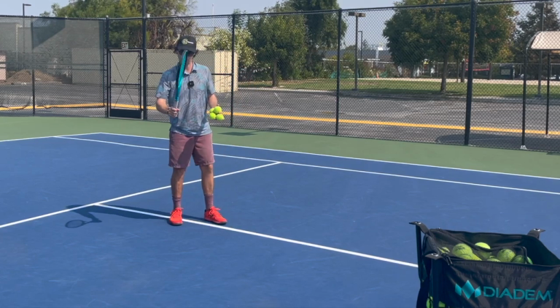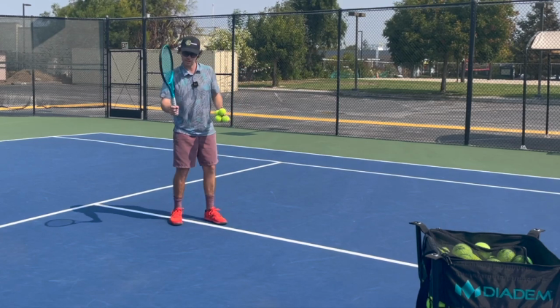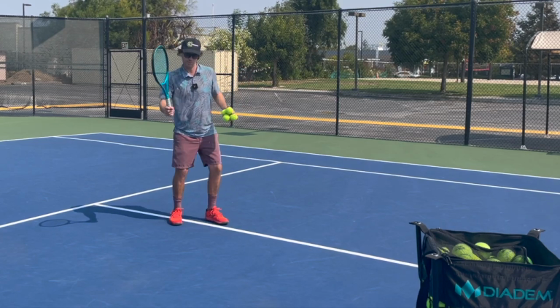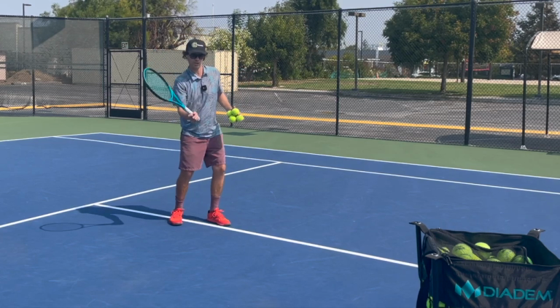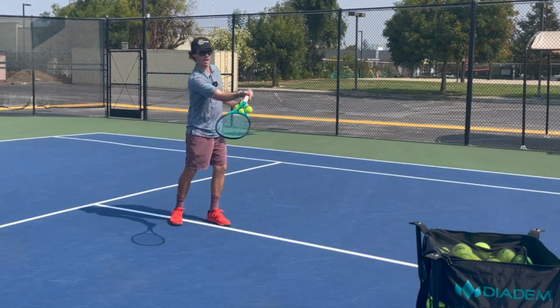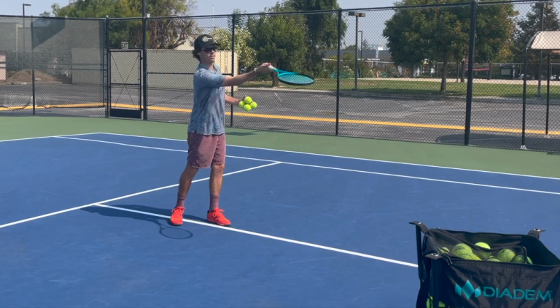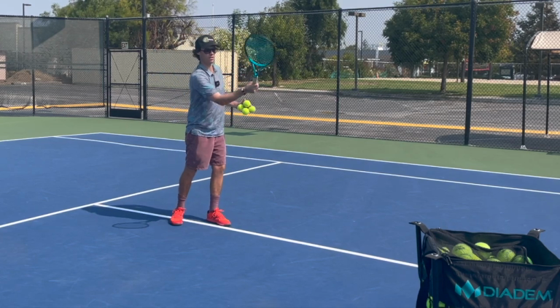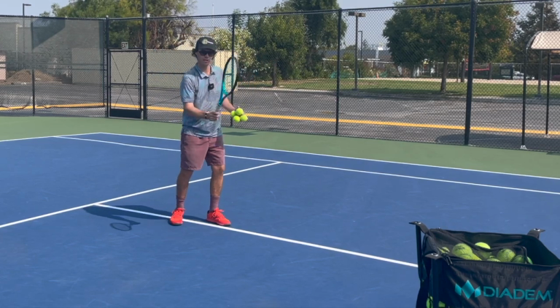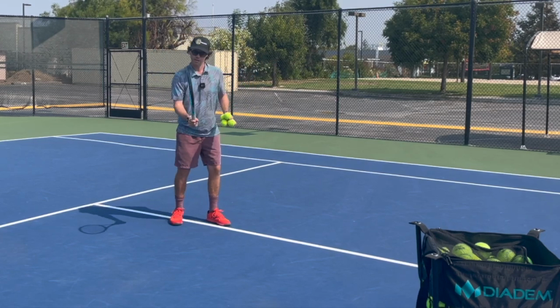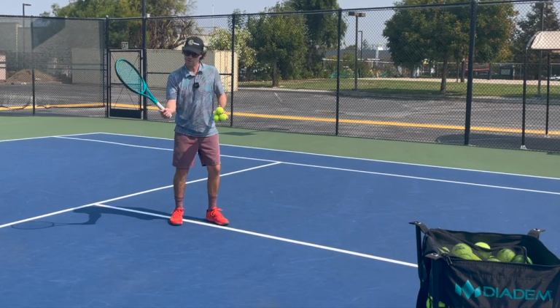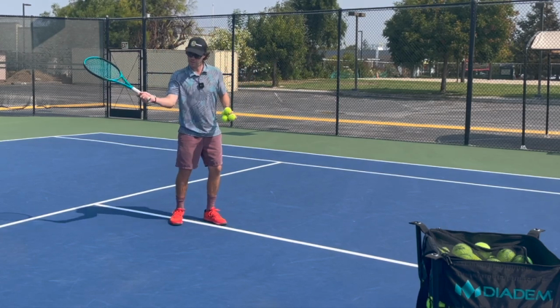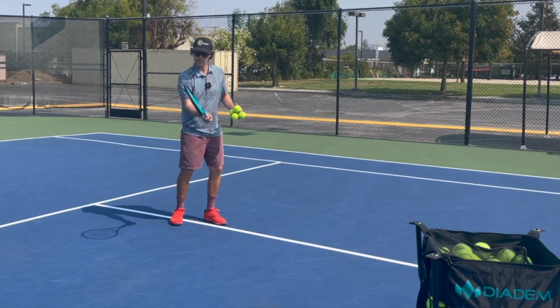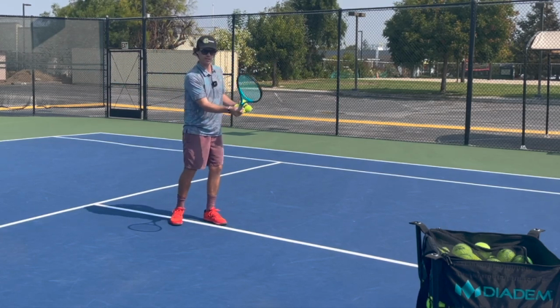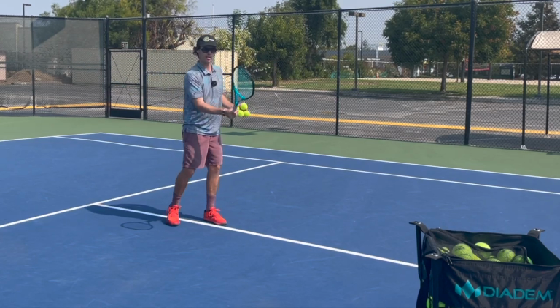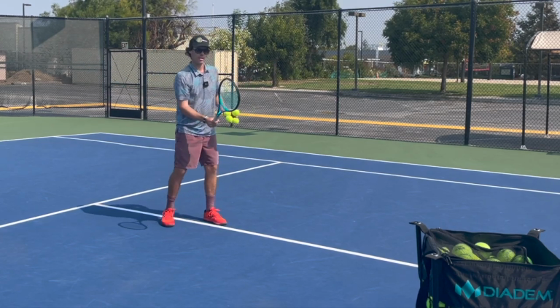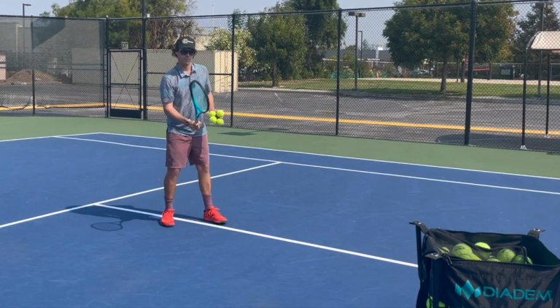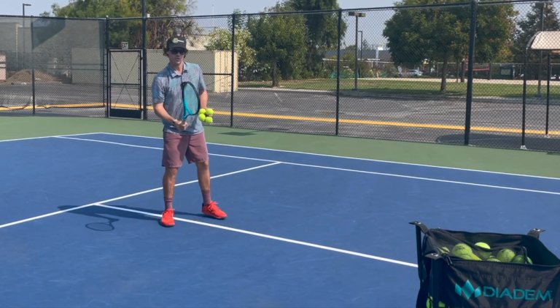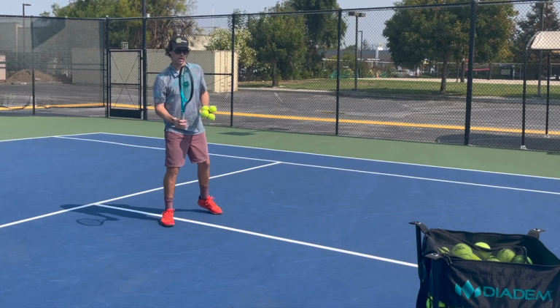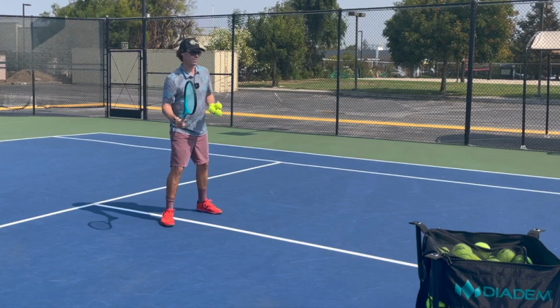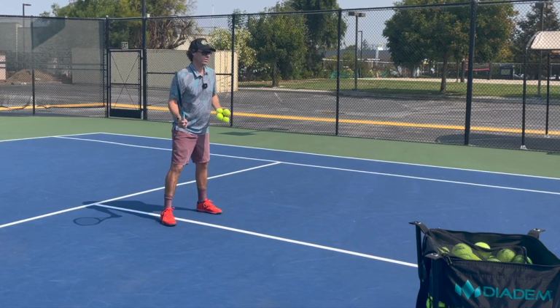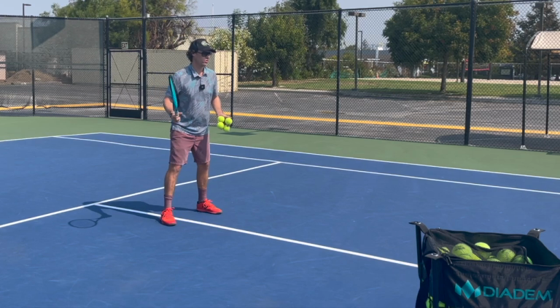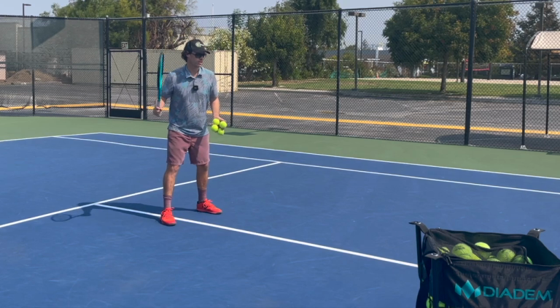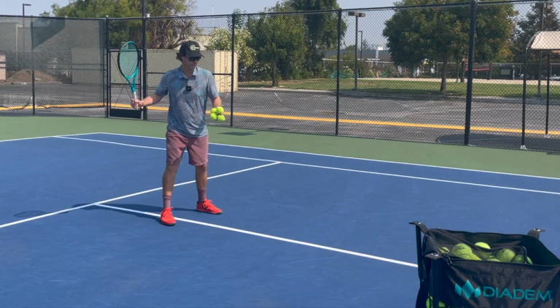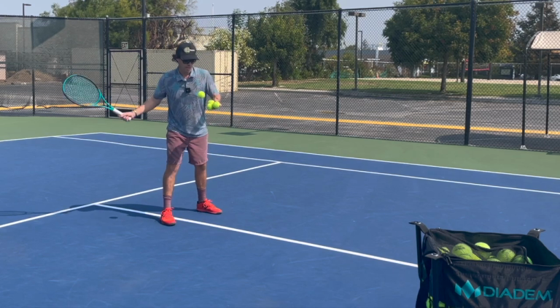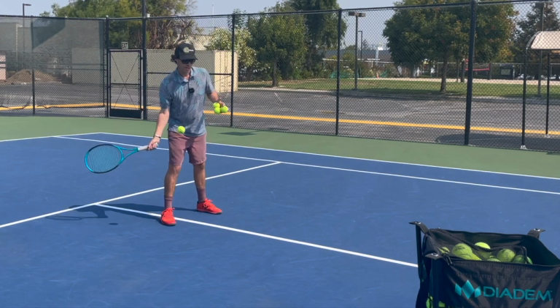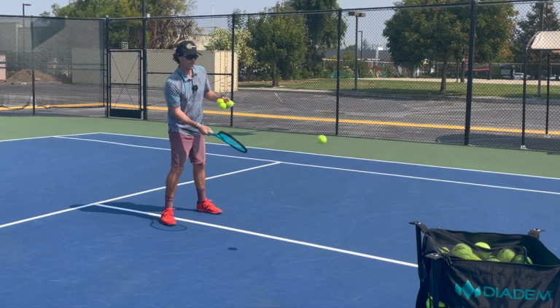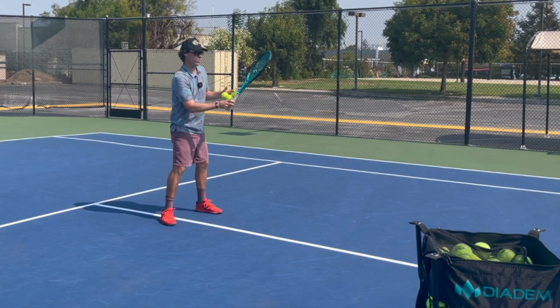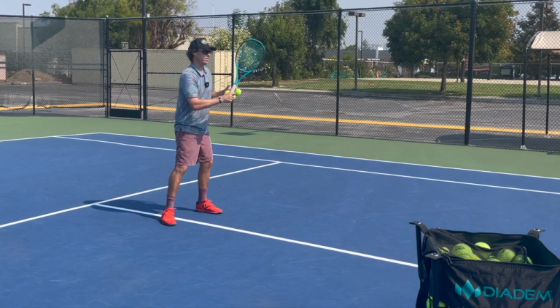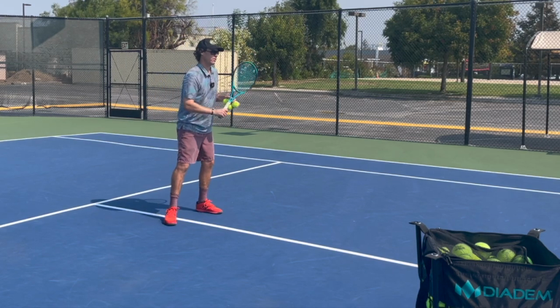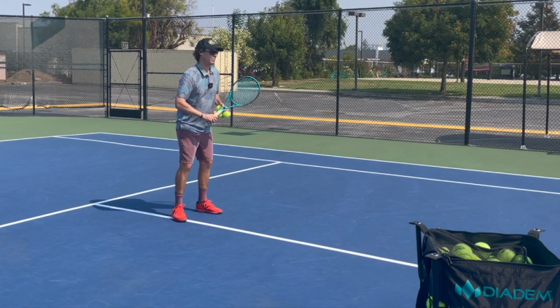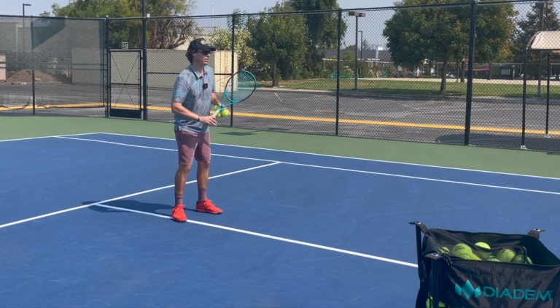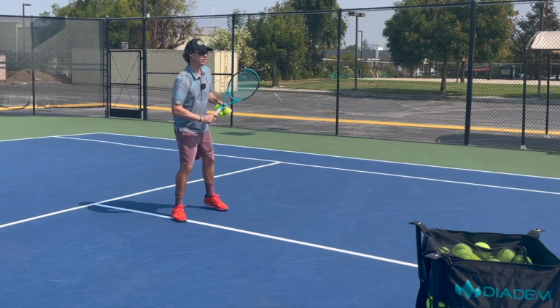It looks like you're pushing the handle when really we need to be striking it with the strings. Give me a few easy ones, make me look good.